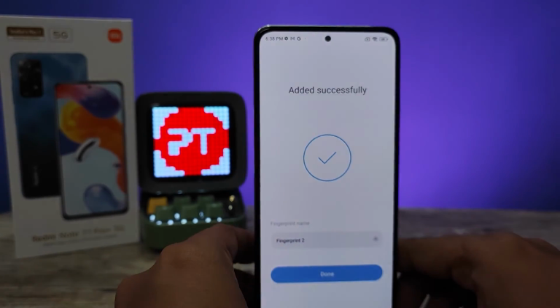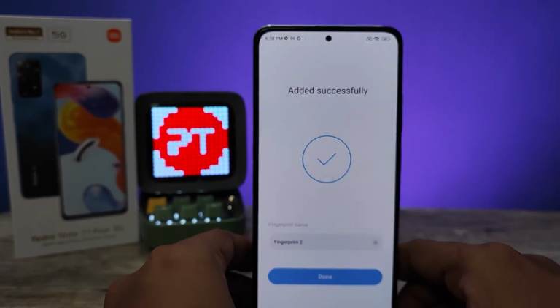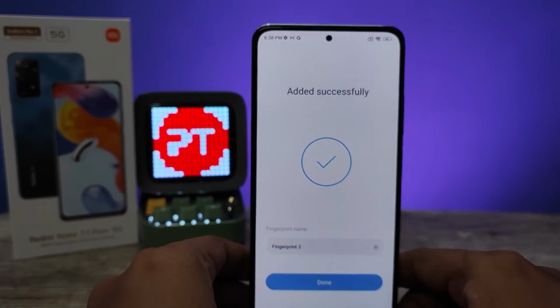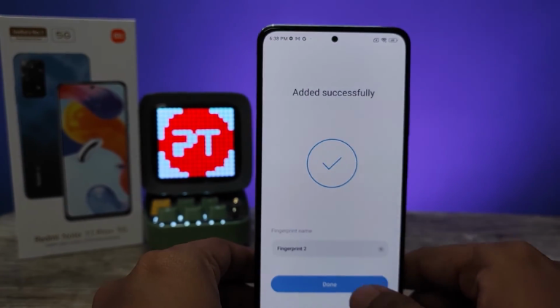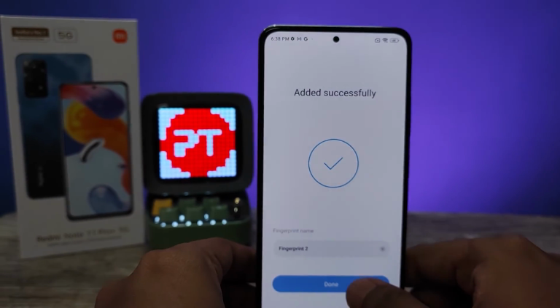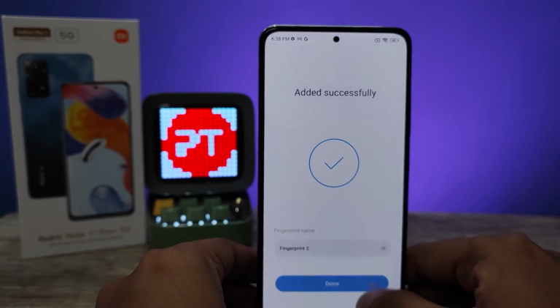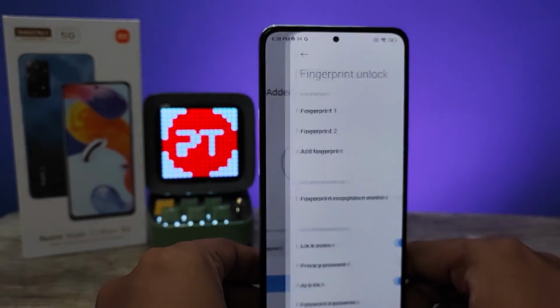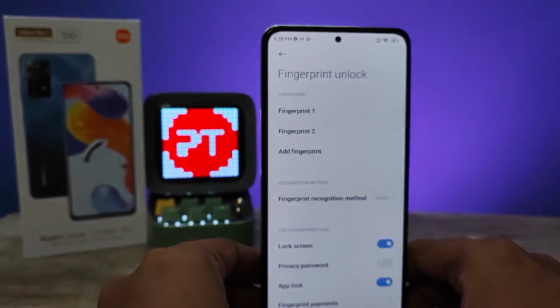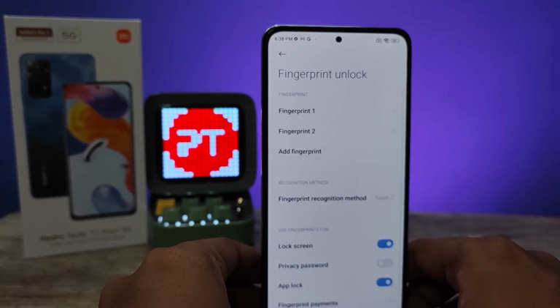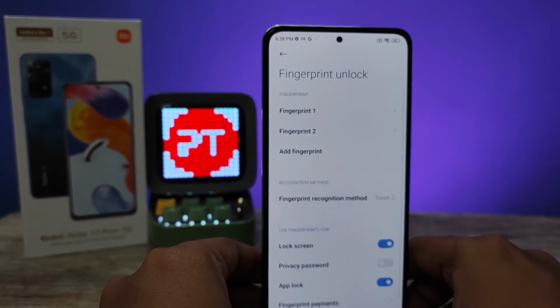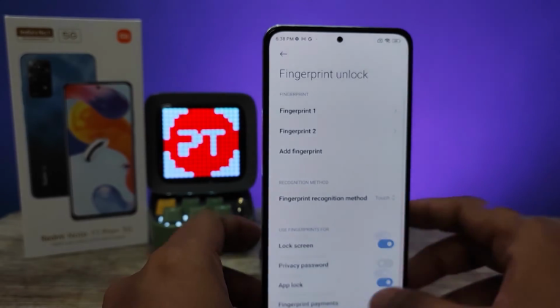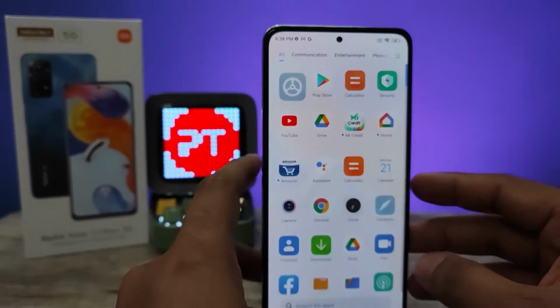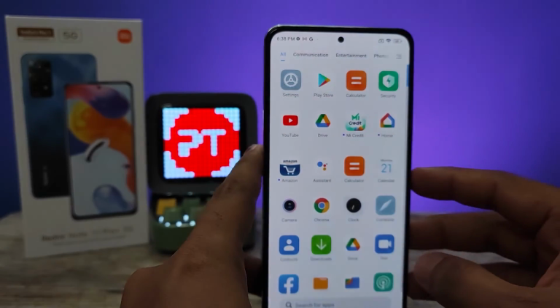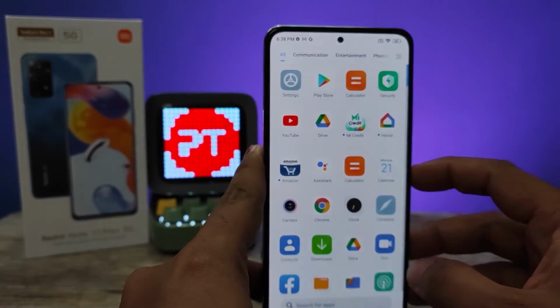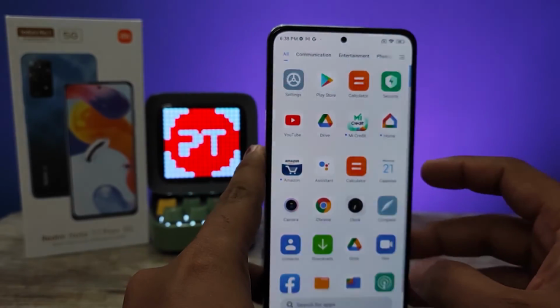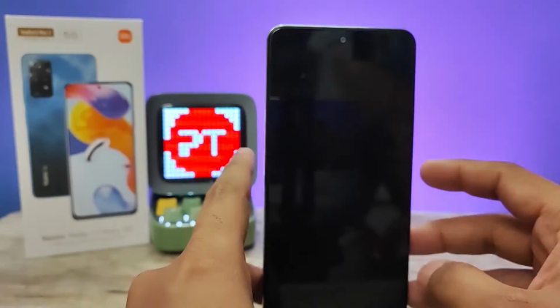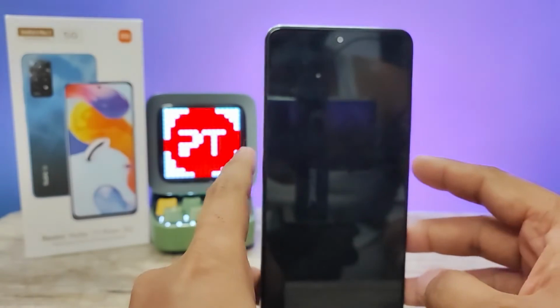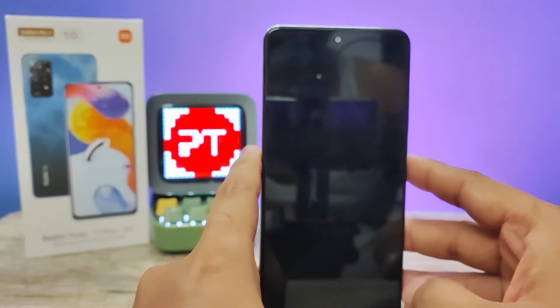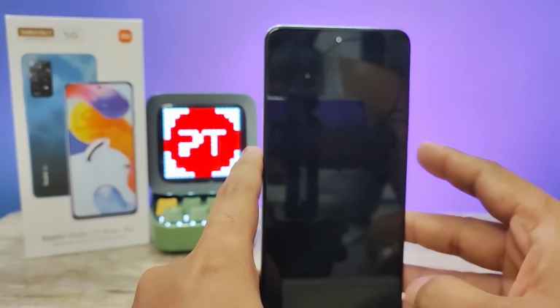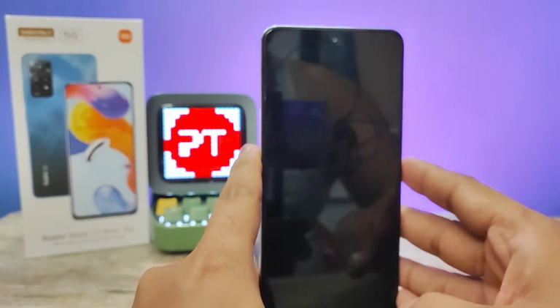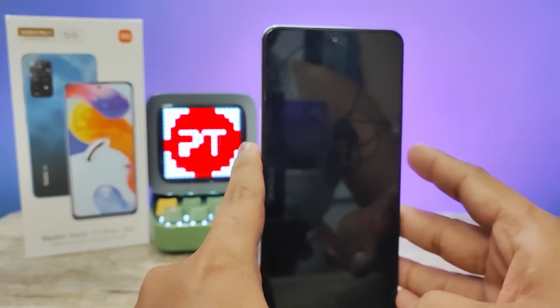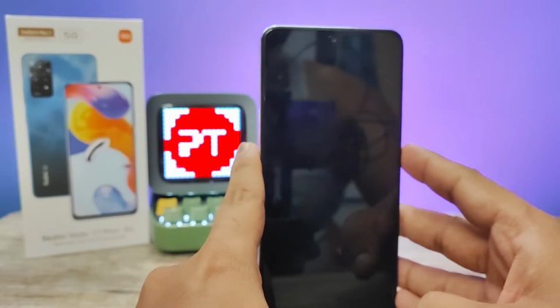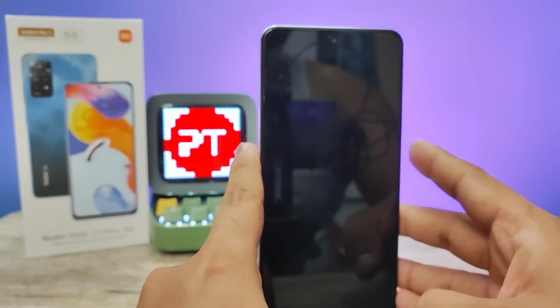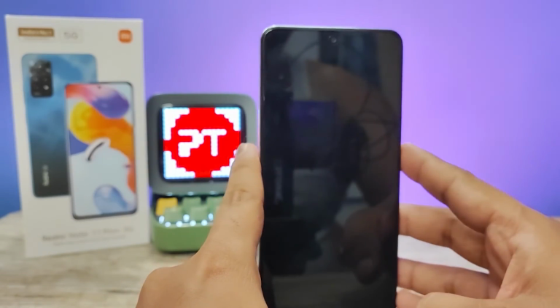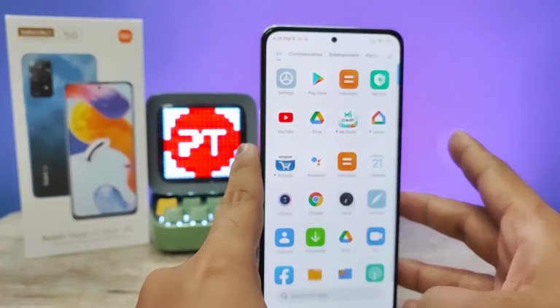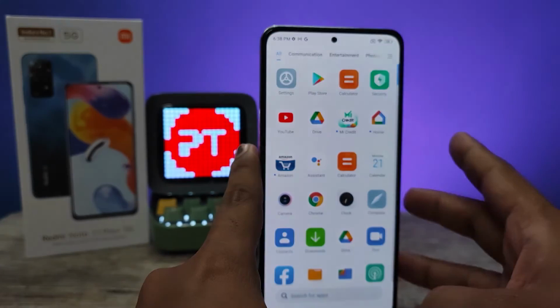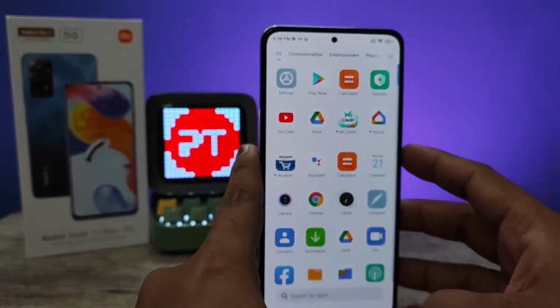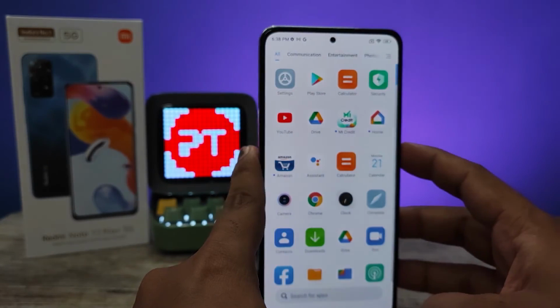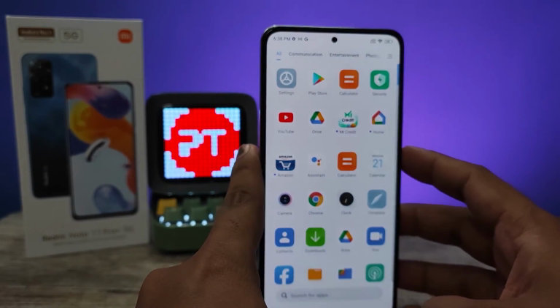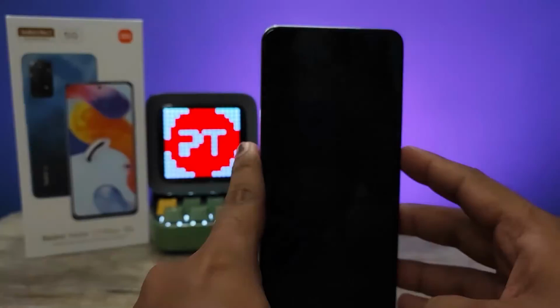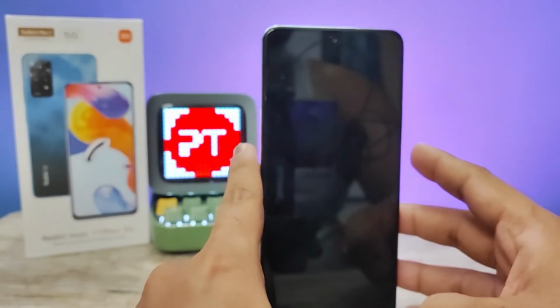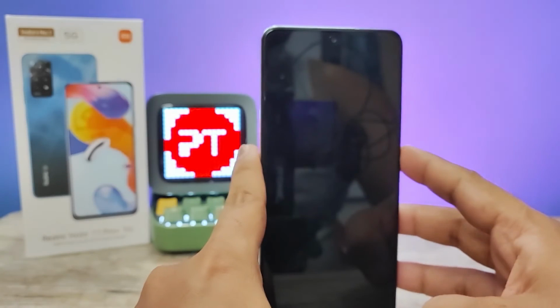Now the fingerprint is added successfully. Now we will check the lock — and it will unlock.